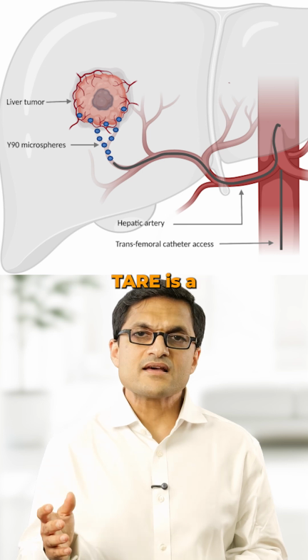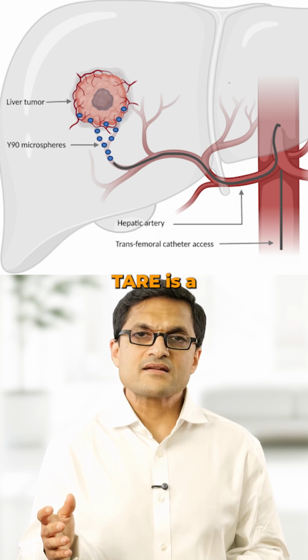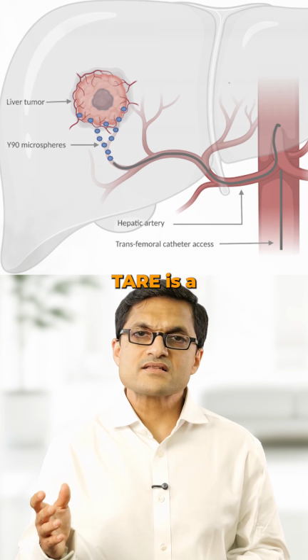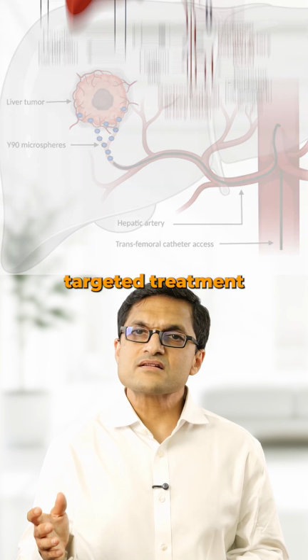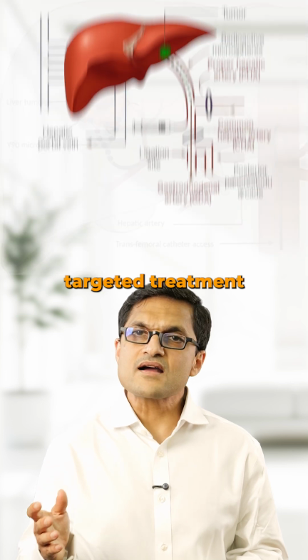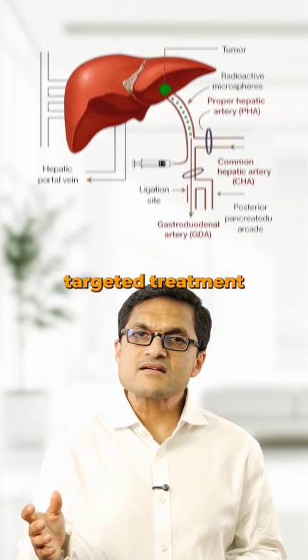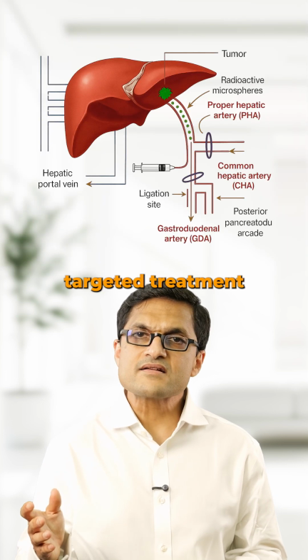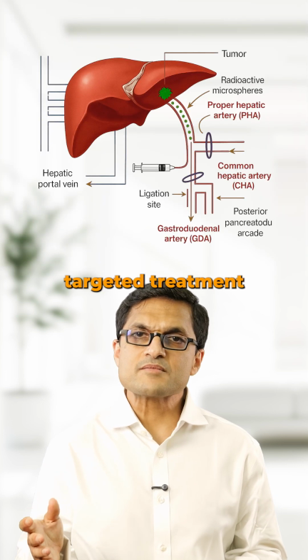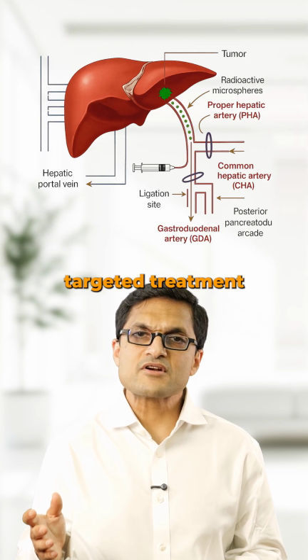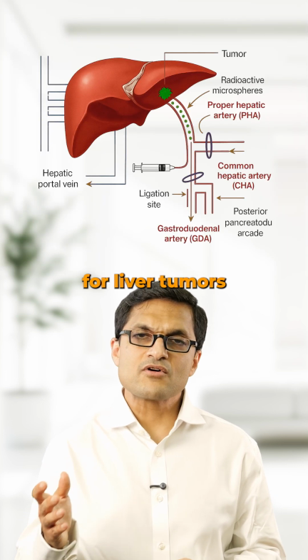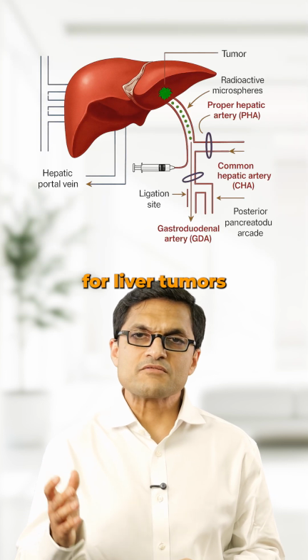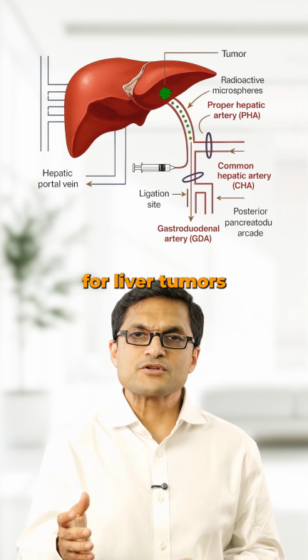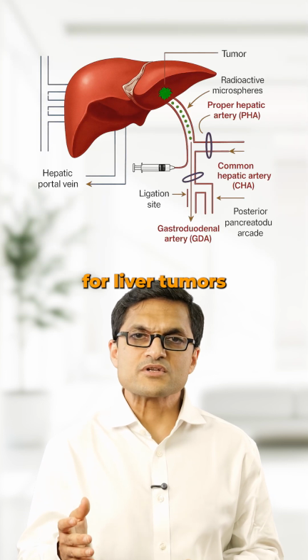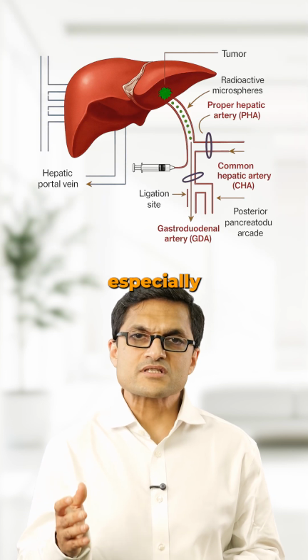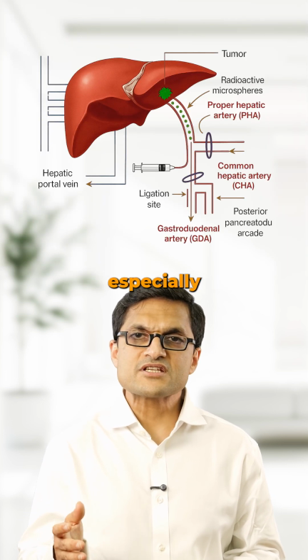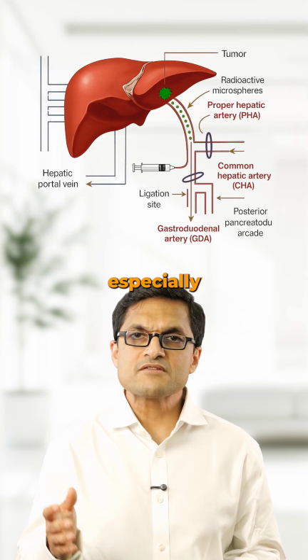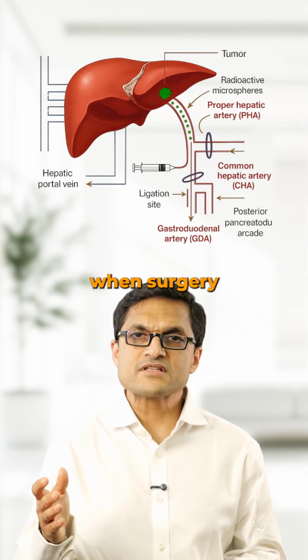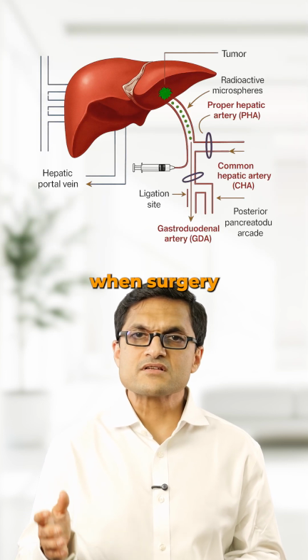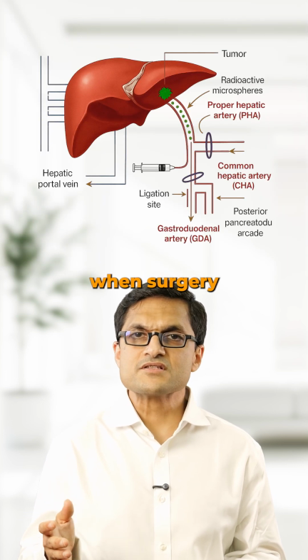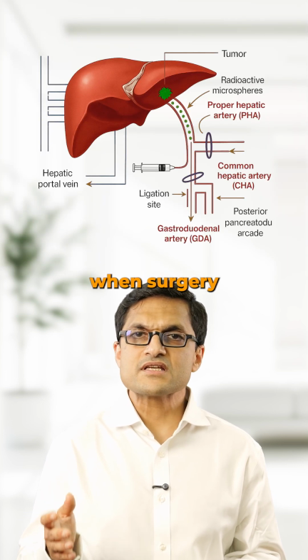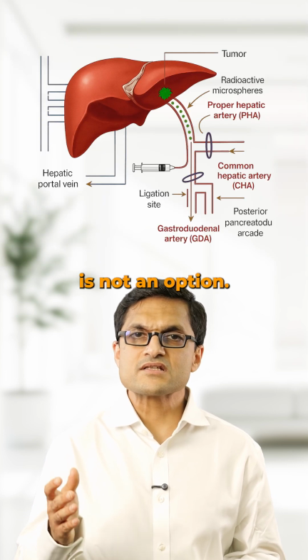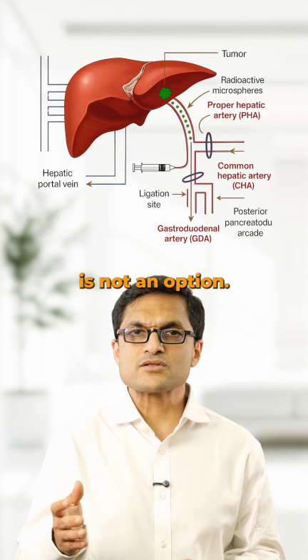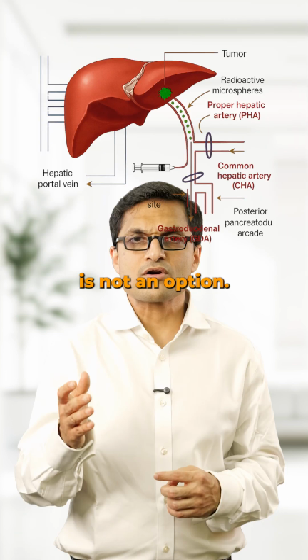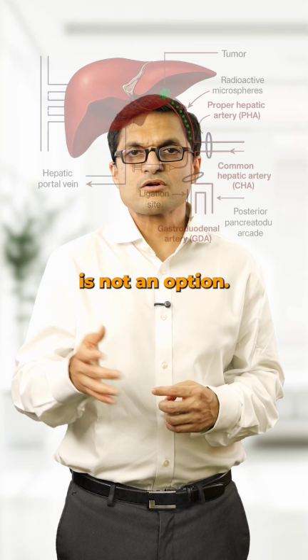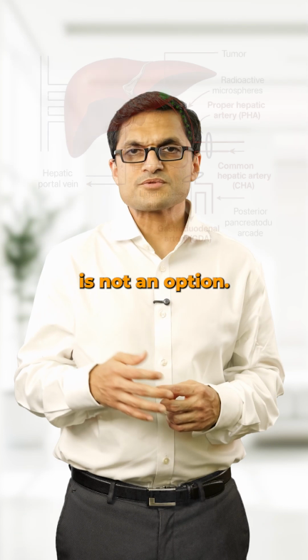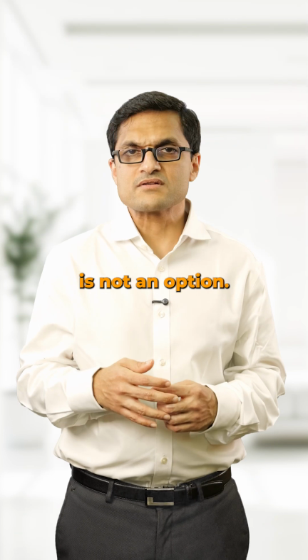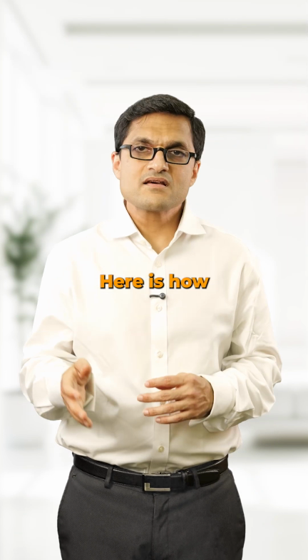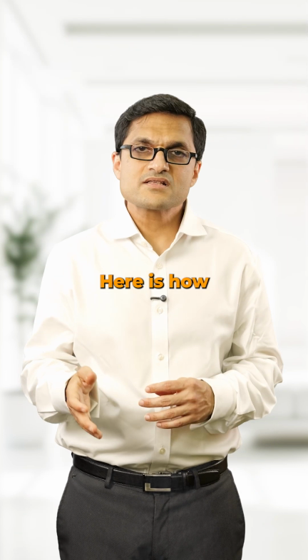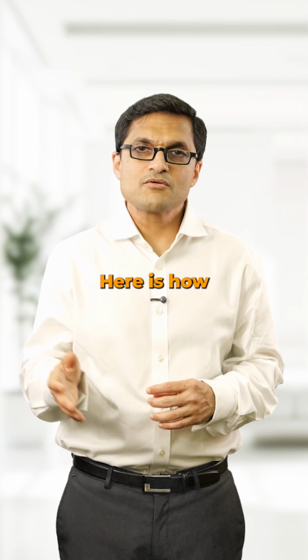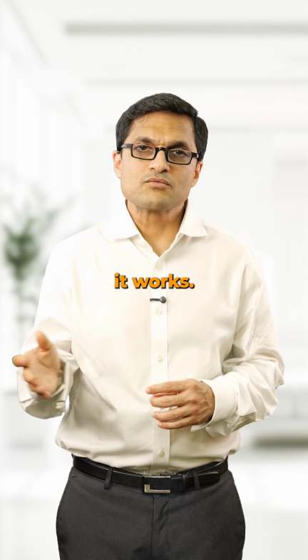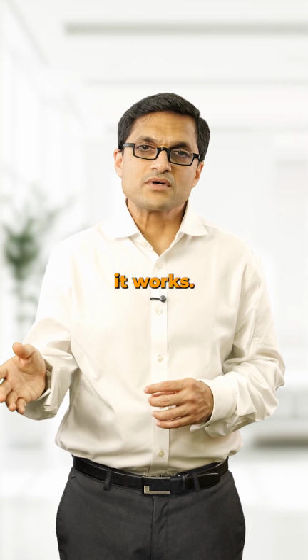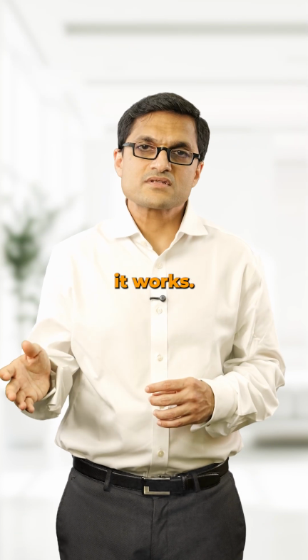TARE is a targeted treatment for liver tumors, especially when surgery is not an option. Here is how it works.